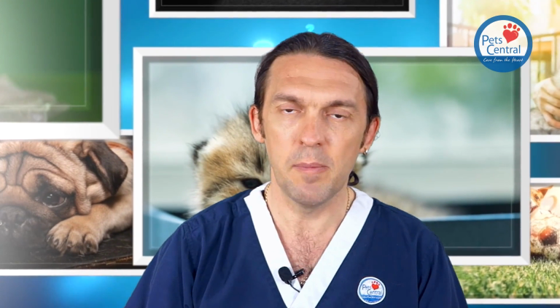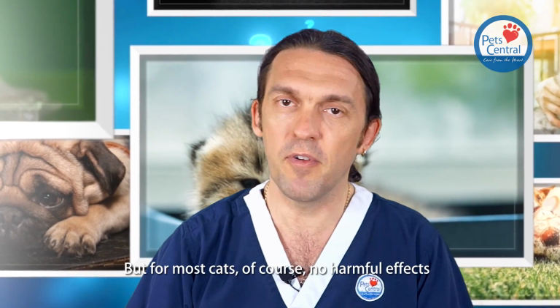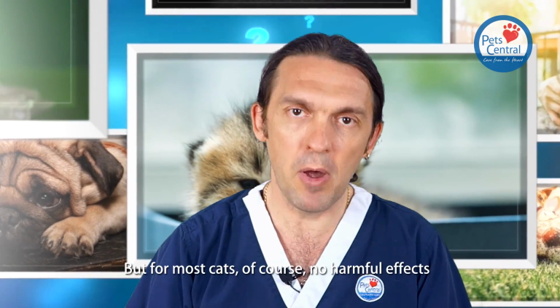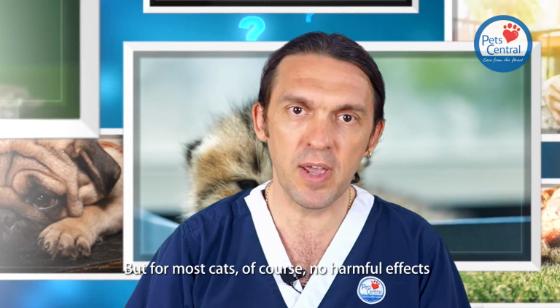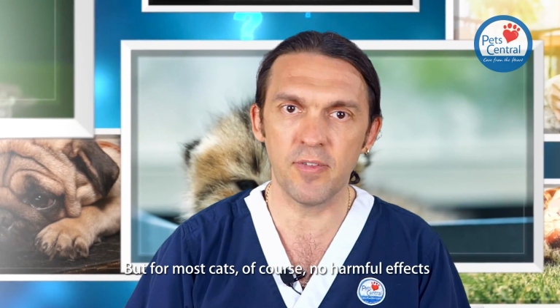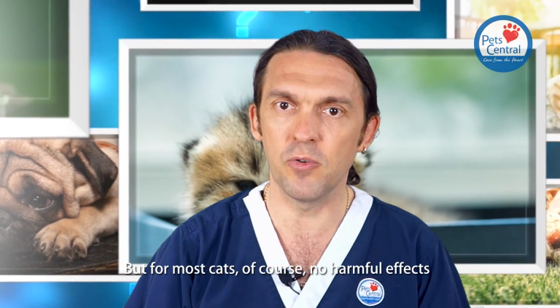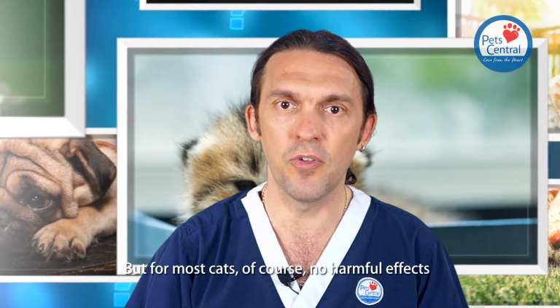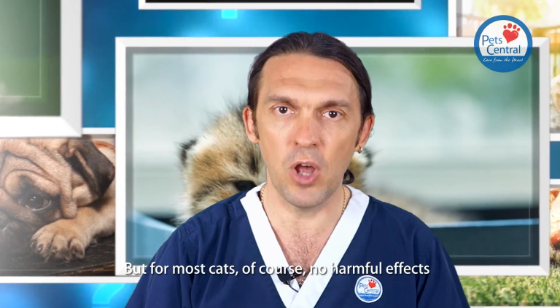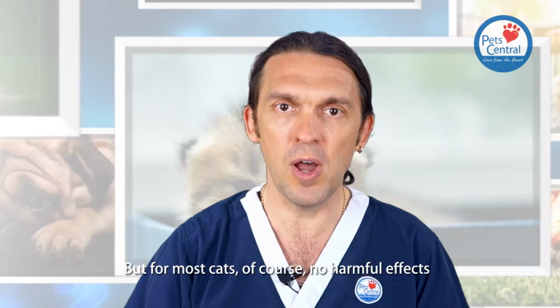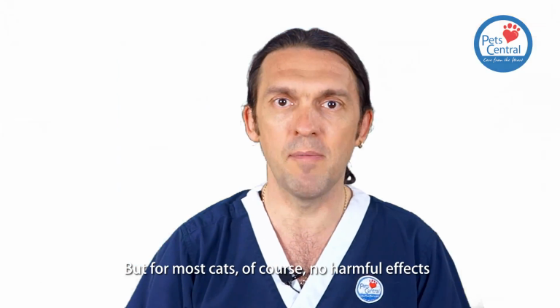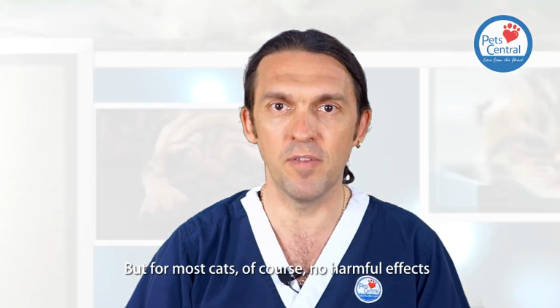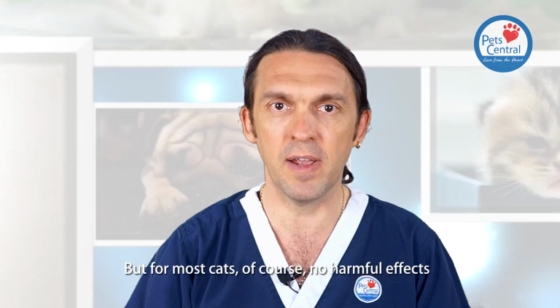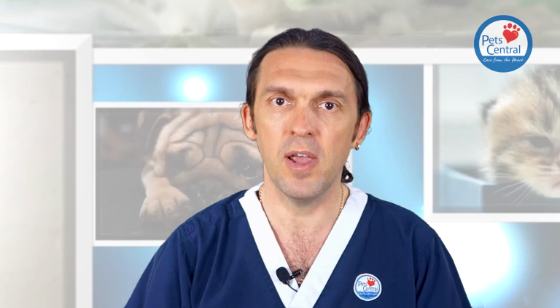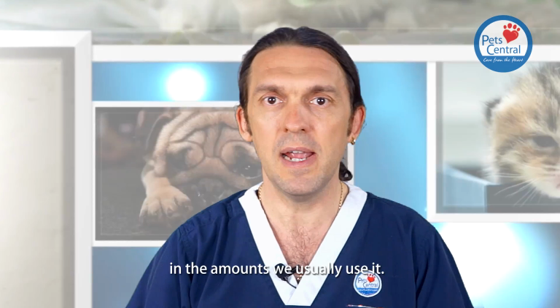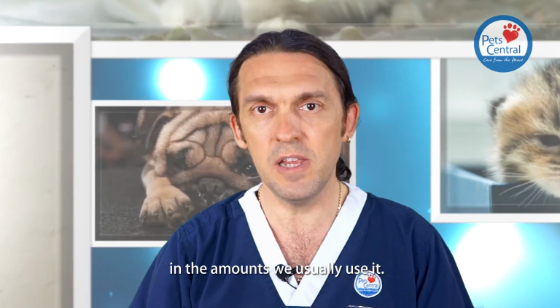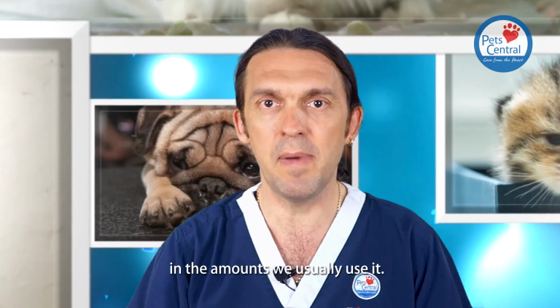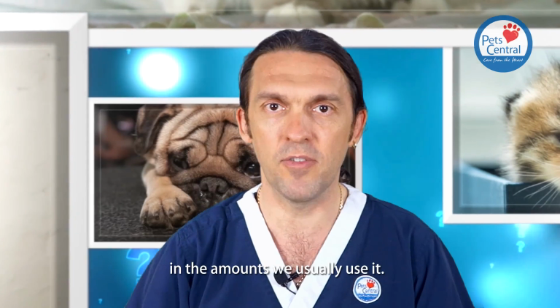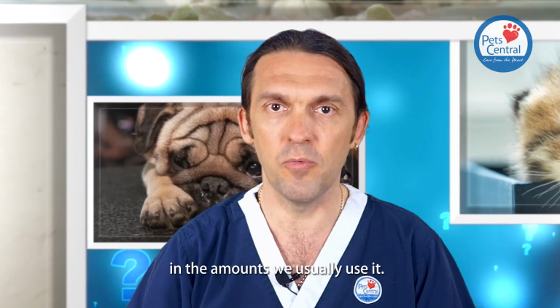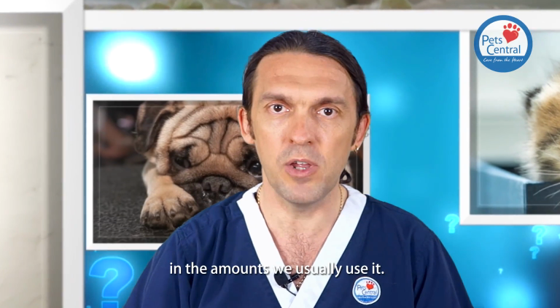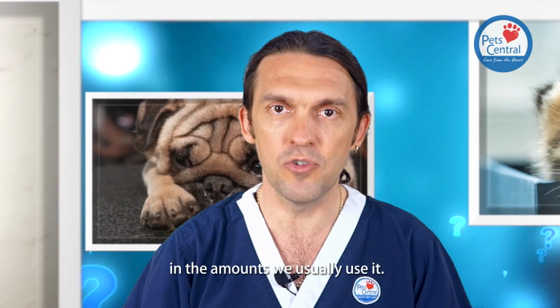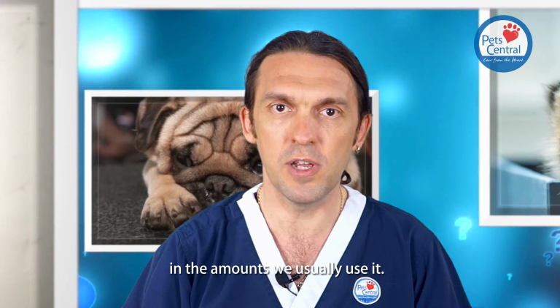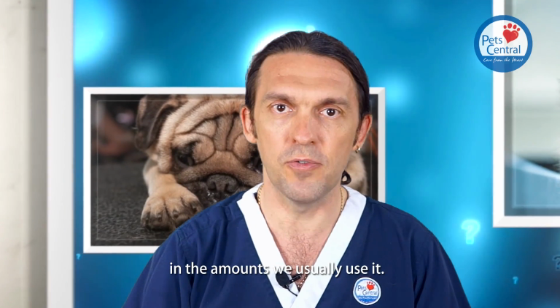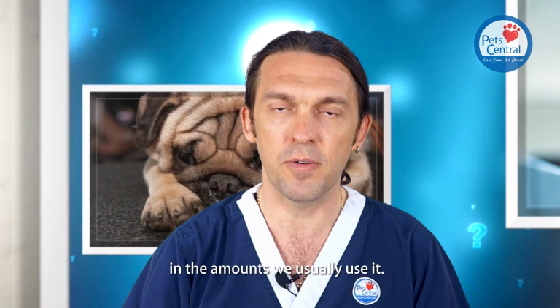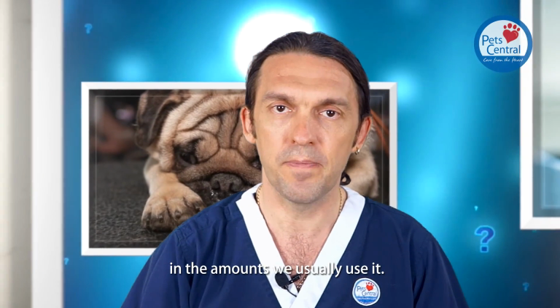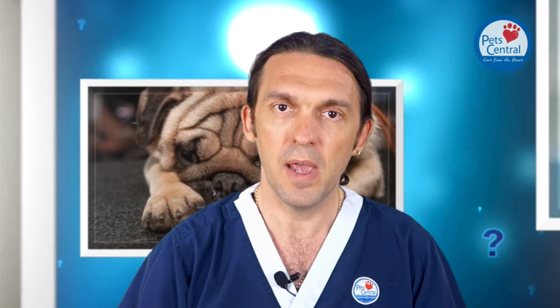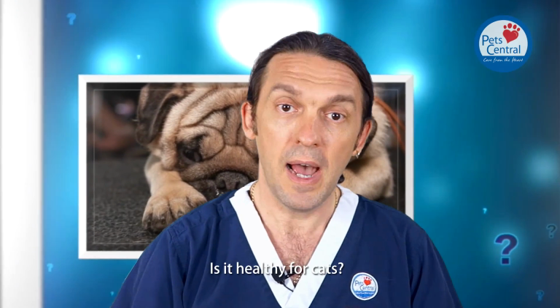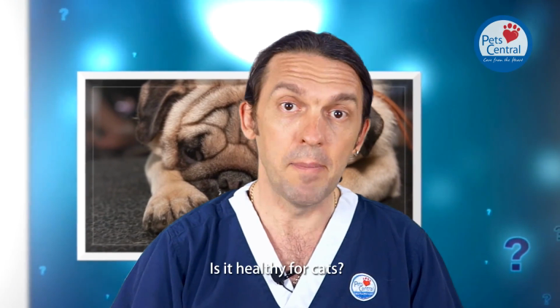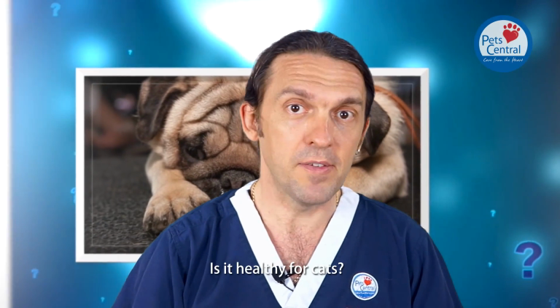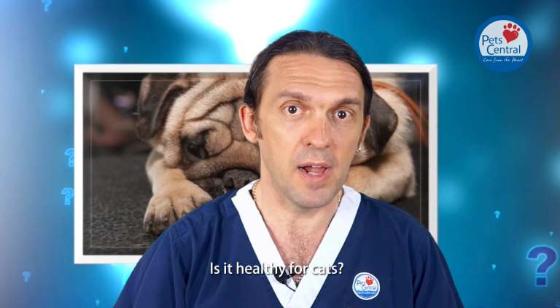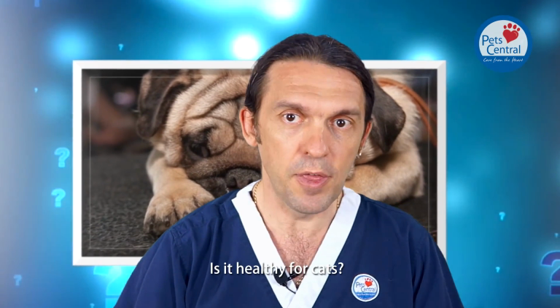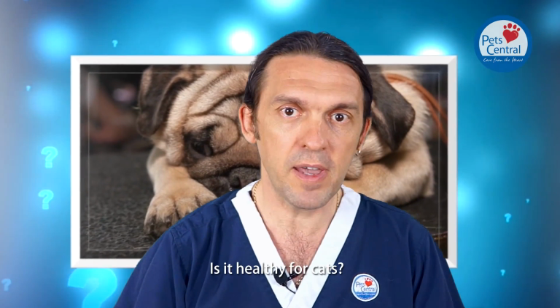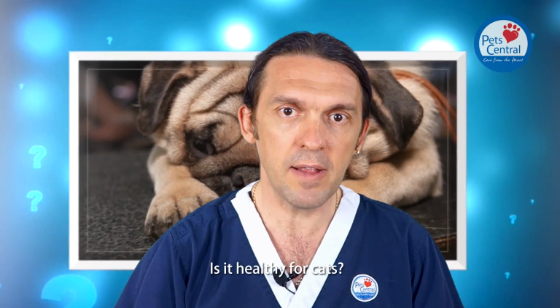So I wouldn't give it to a cat that's had a history of seizure activity. But for most cats, it causes no harmful effects in the amounts that we usually use it. Is it healthy for cats?